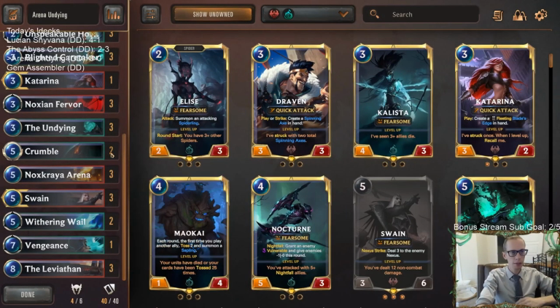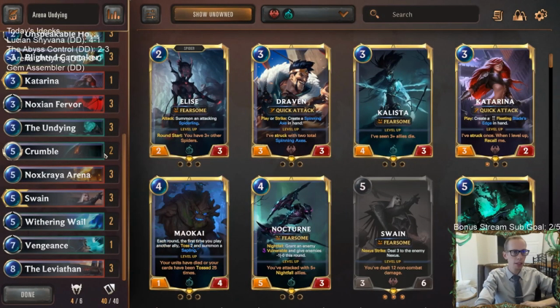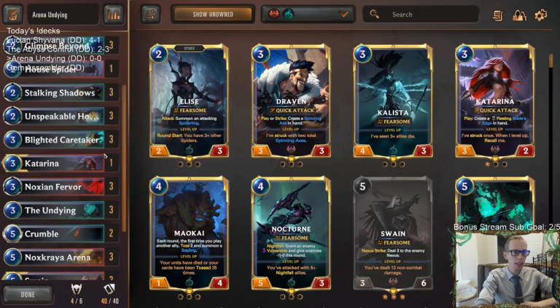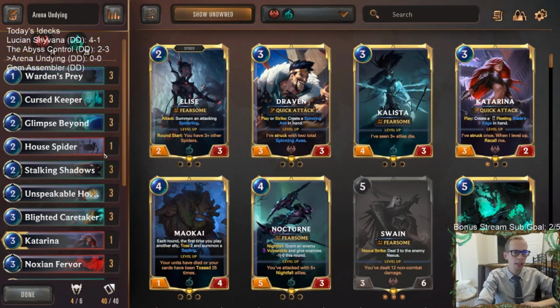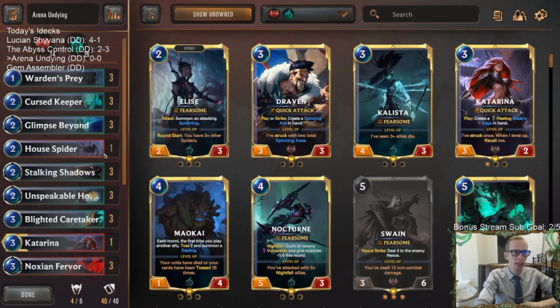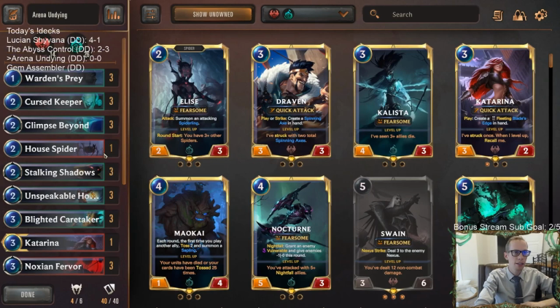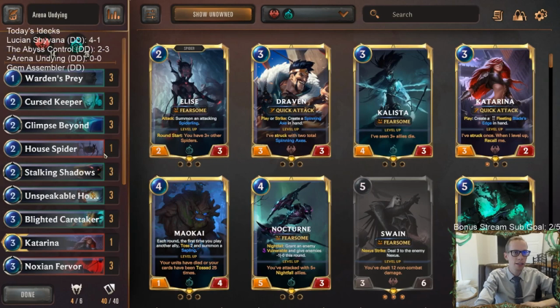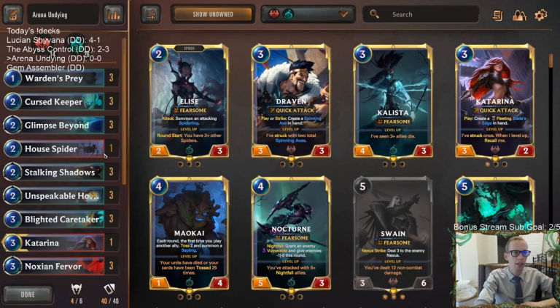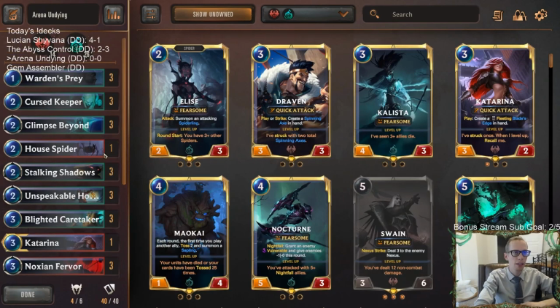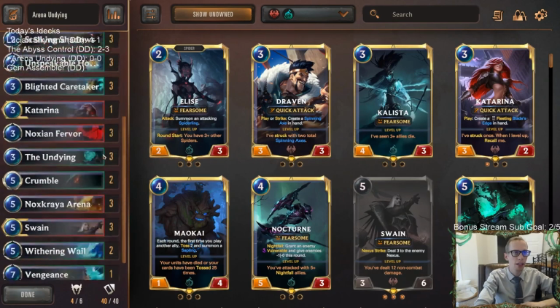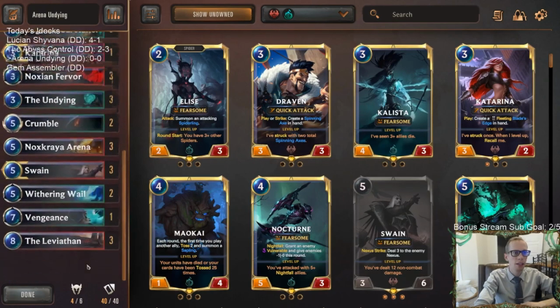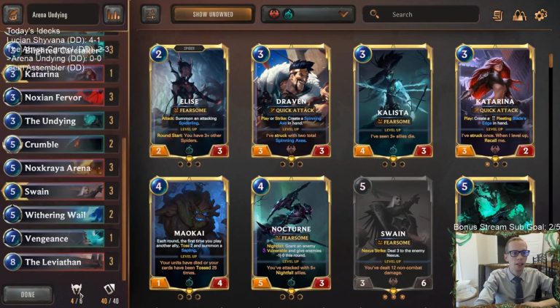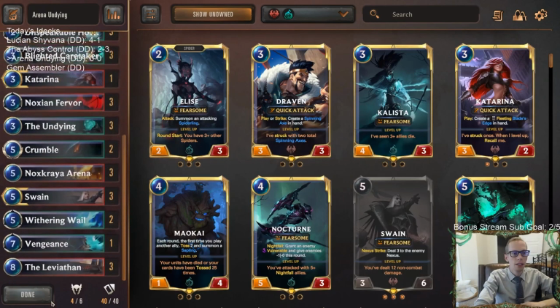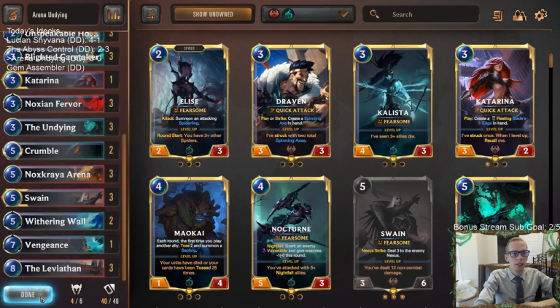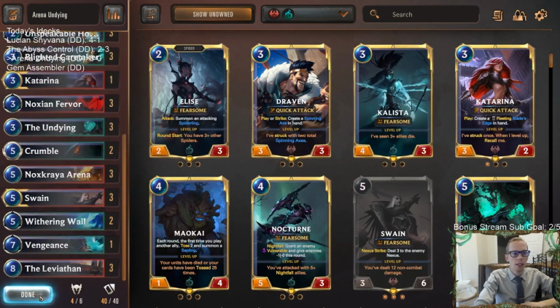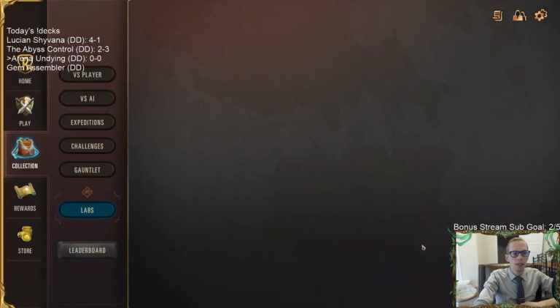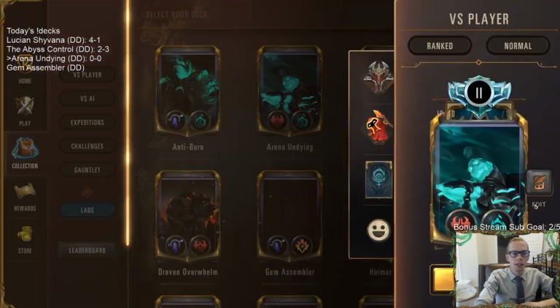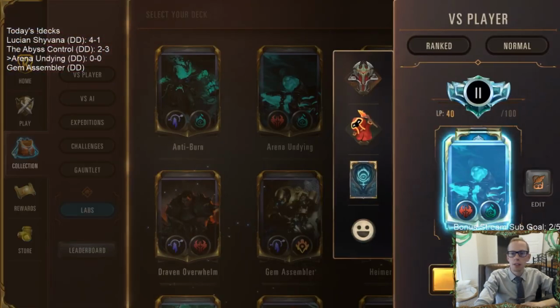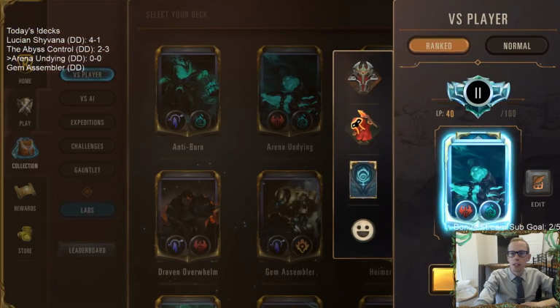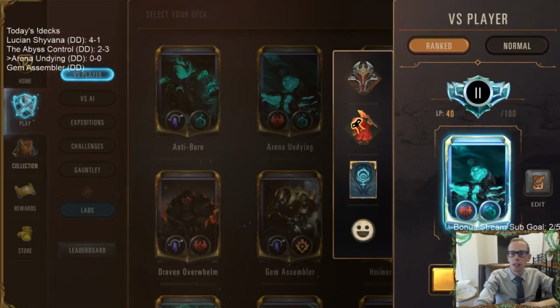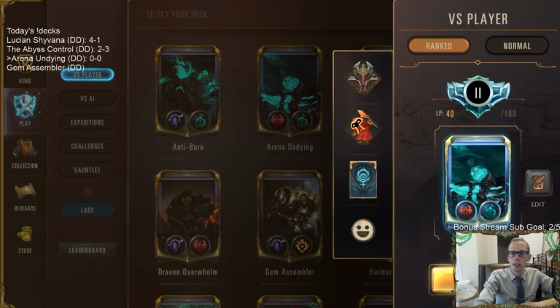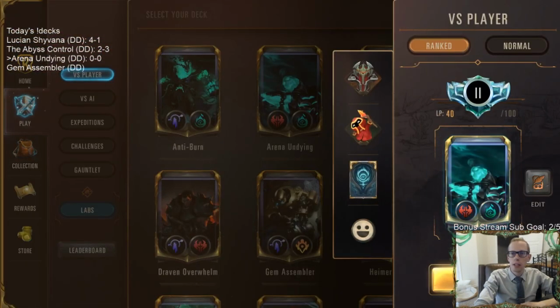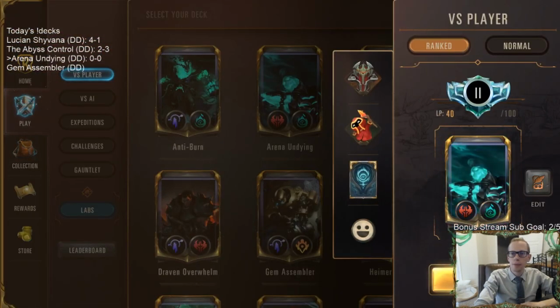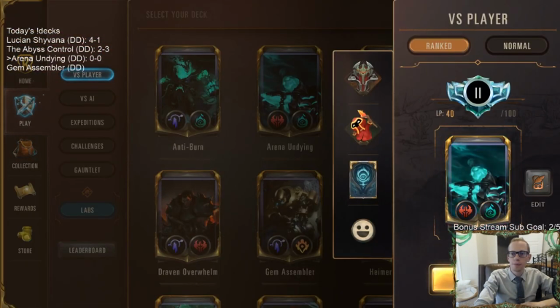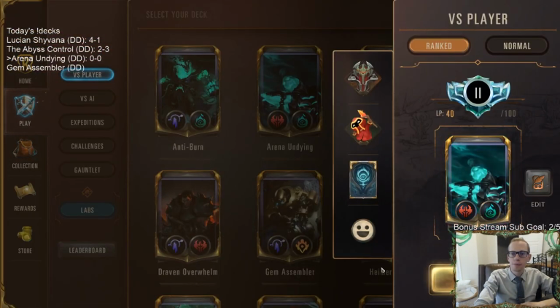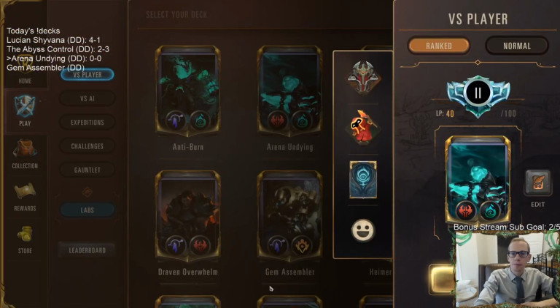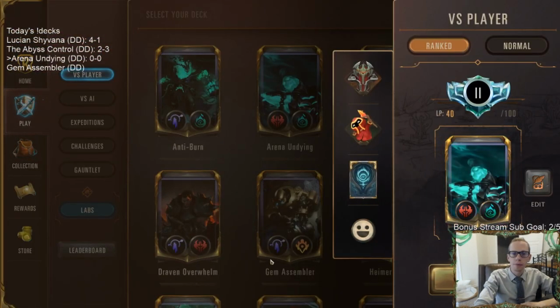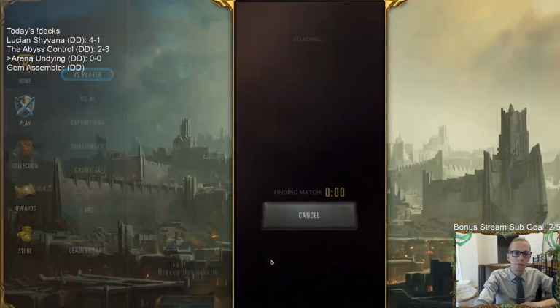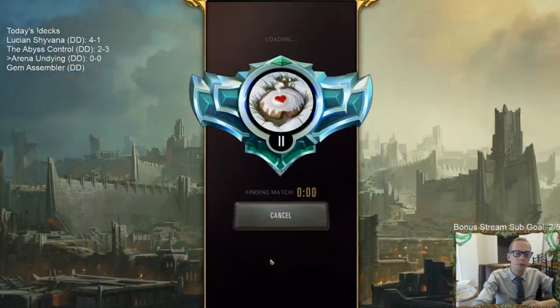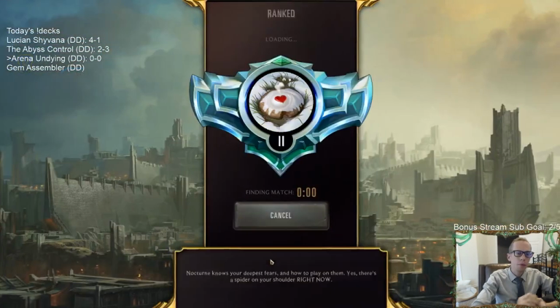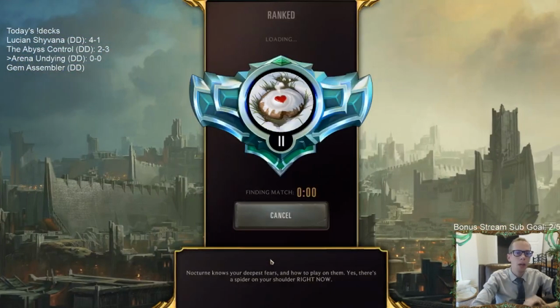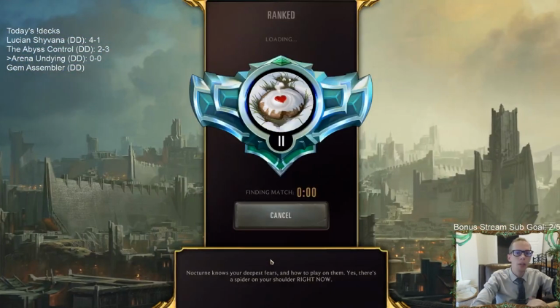As far as ways to kill the Undying and grow it, we have Noctrine Fervor, Crumble, Blighted Caretaker, and Glimpse Beyond. We also have the ability to get additional attacks with the Undying by having Cat Arena in here. Cat Arena is also a threat we can attack with, but it won't be bigger than the Undying because it bounces back to our hand. The Arena's non-combat damage will also level up Swain.